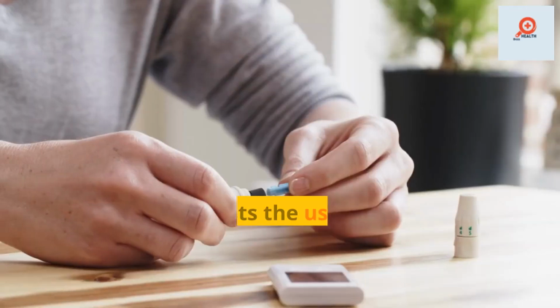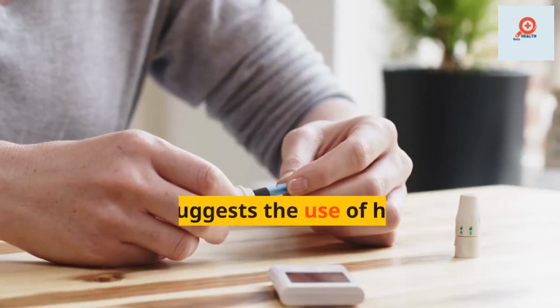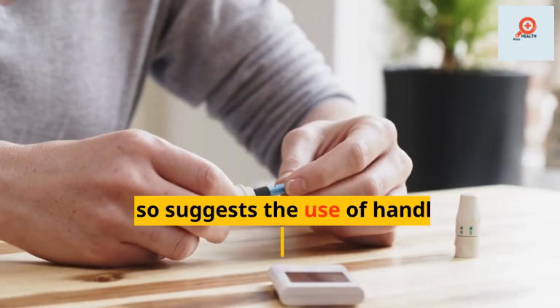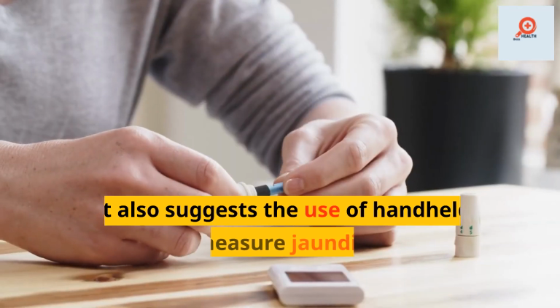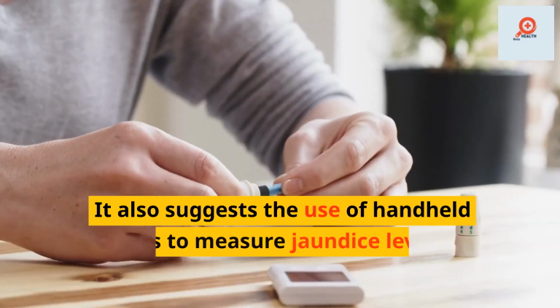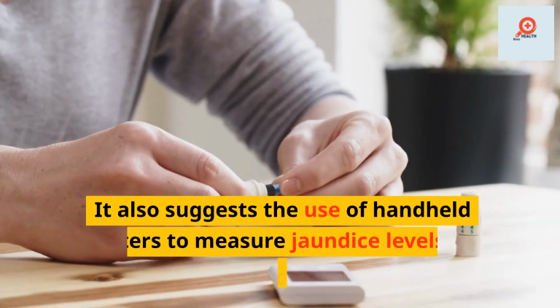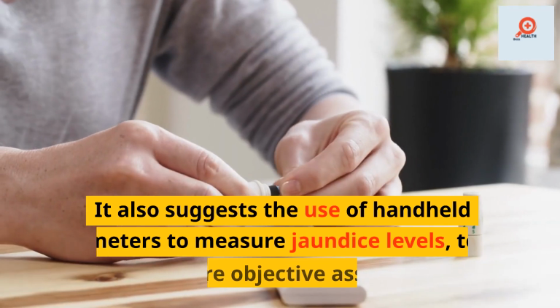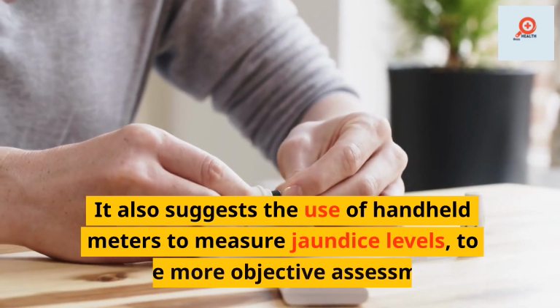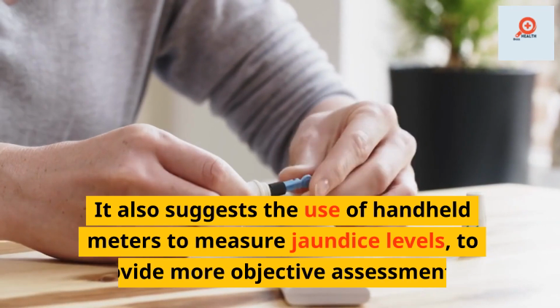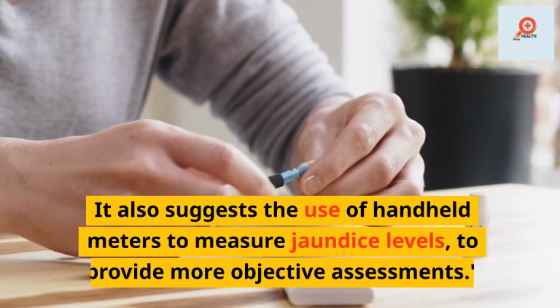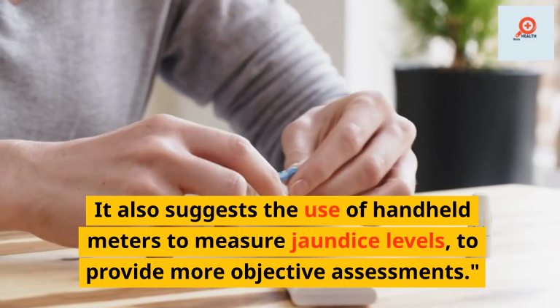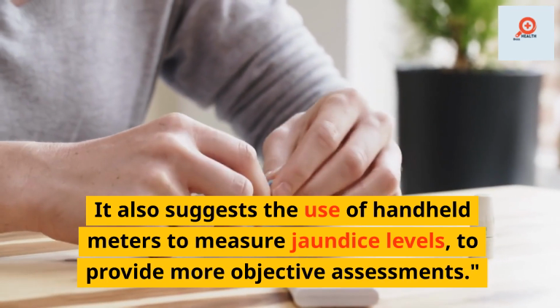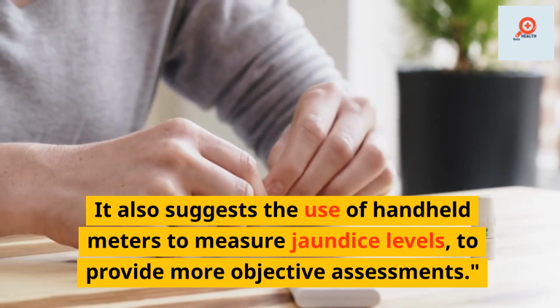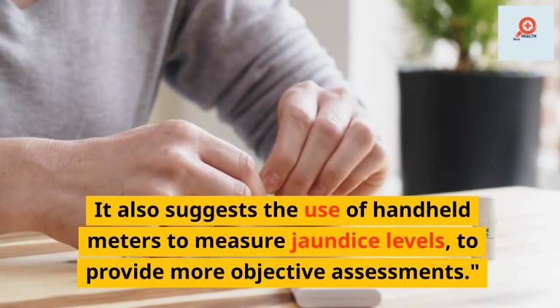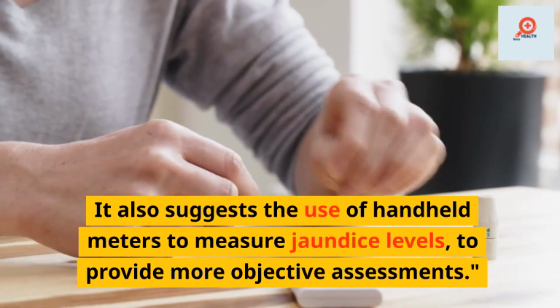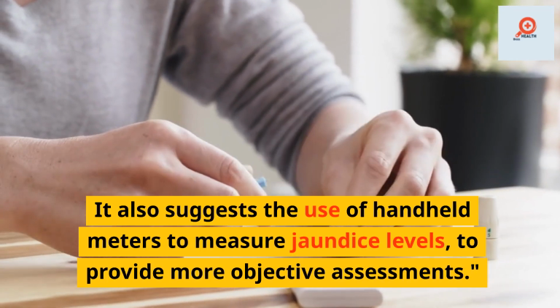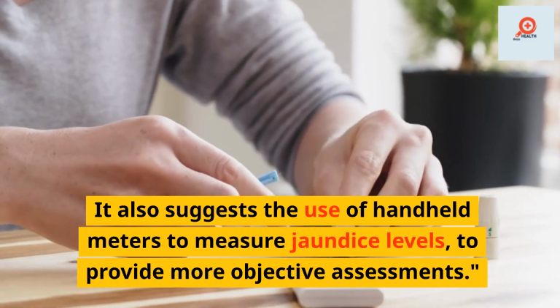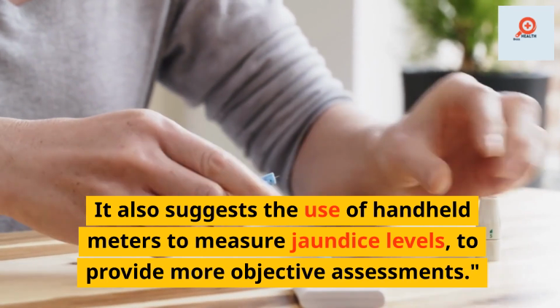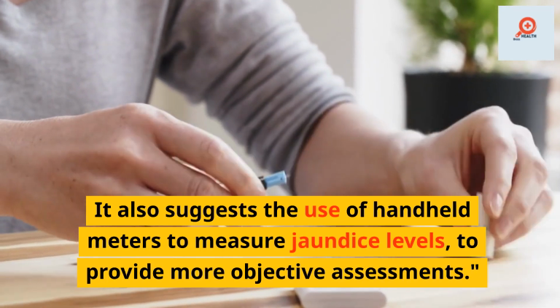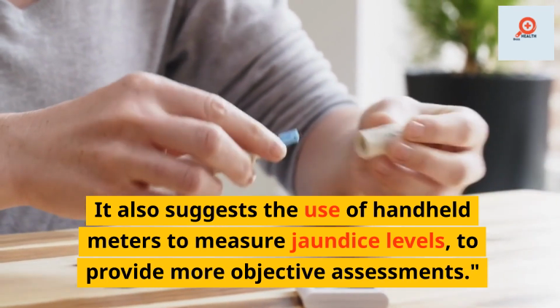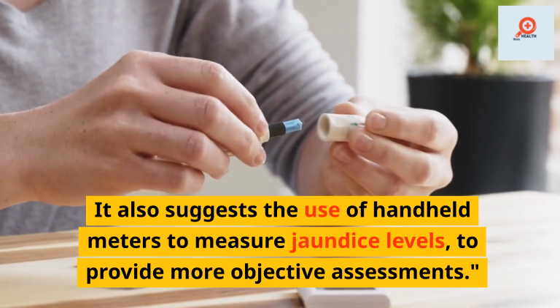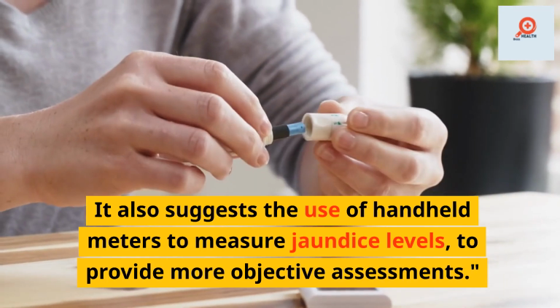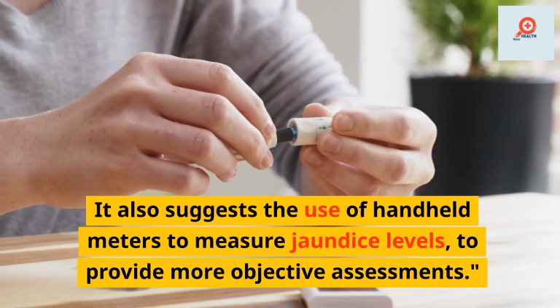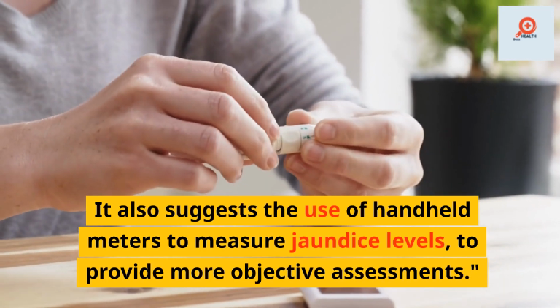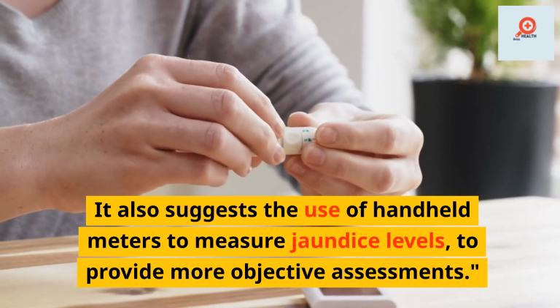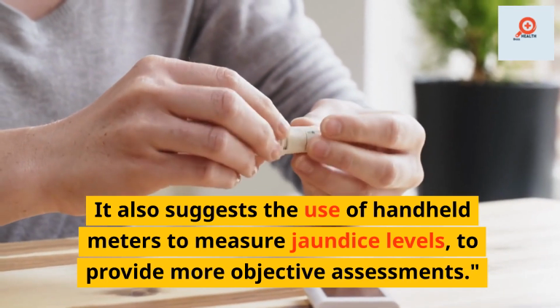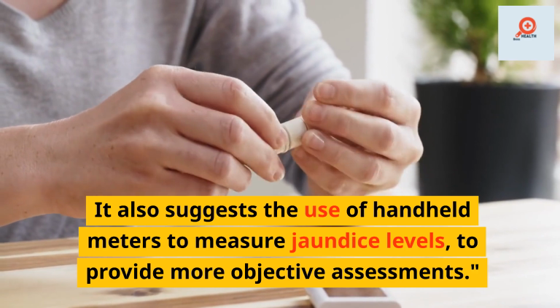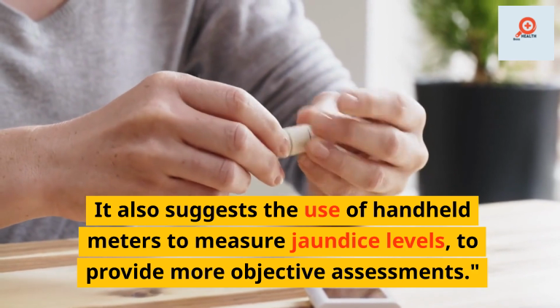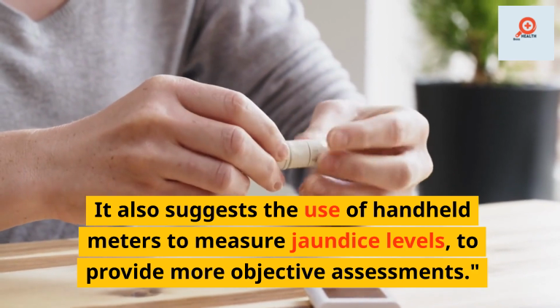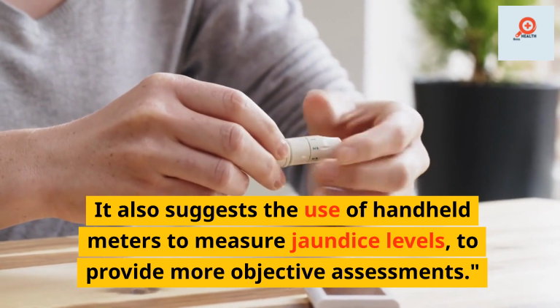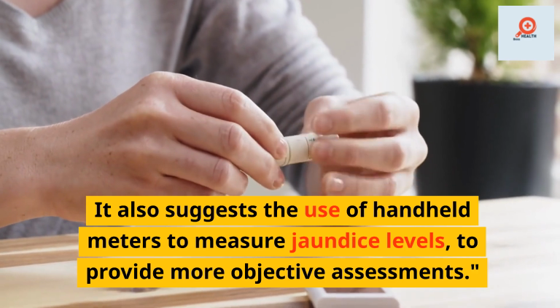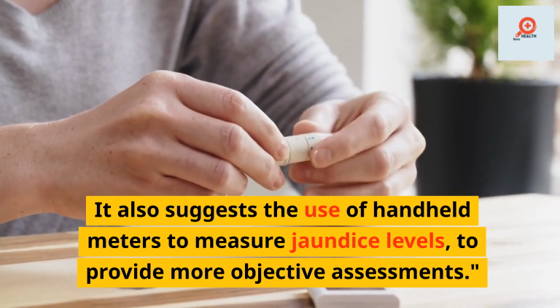This review strongly recommends the establishment of a national image database and more consistent training for healthcare staff and parents. It also suggests the use of handheld meters to measure jaundice levels to provide more objective assessments.